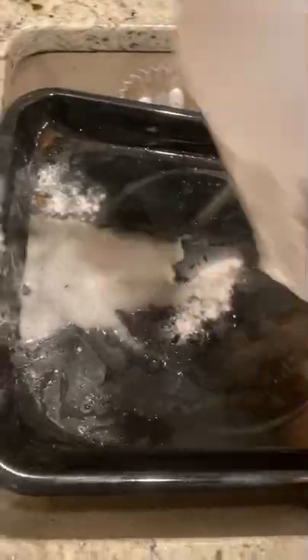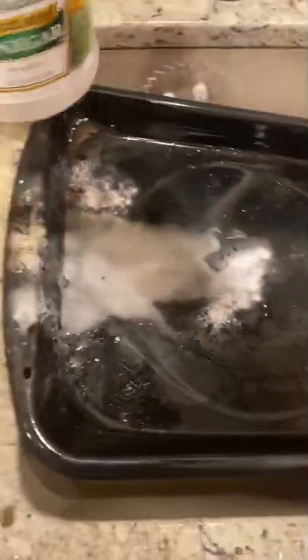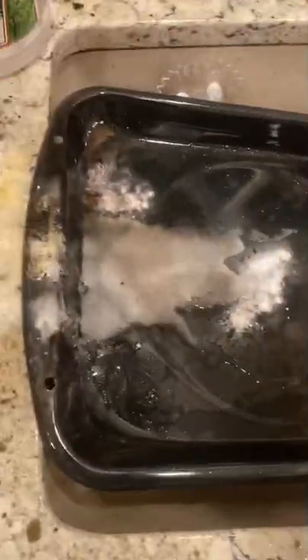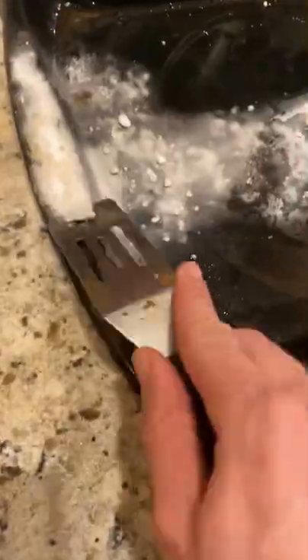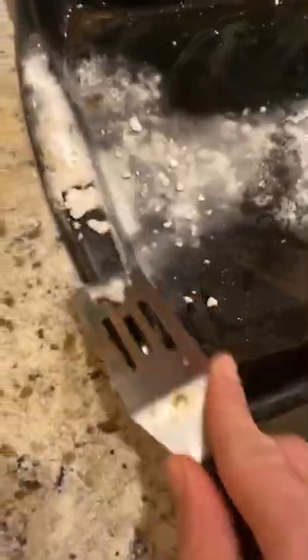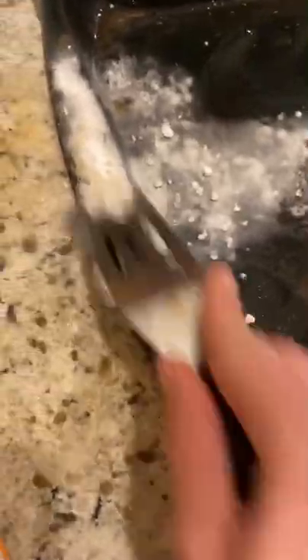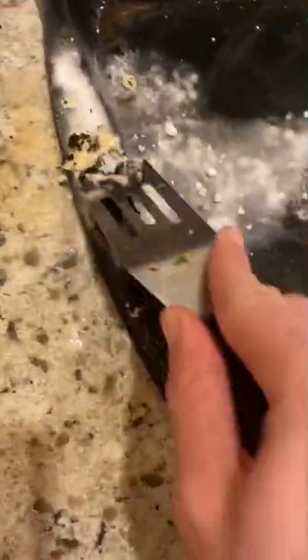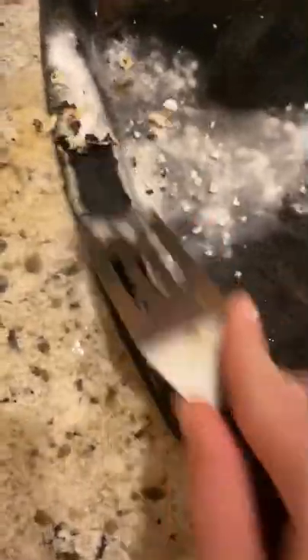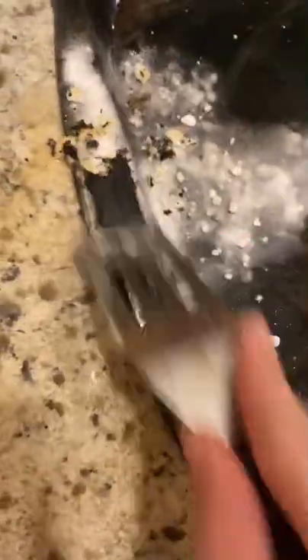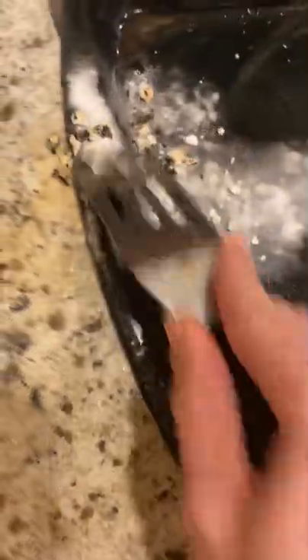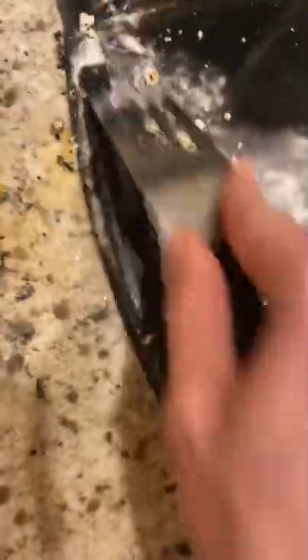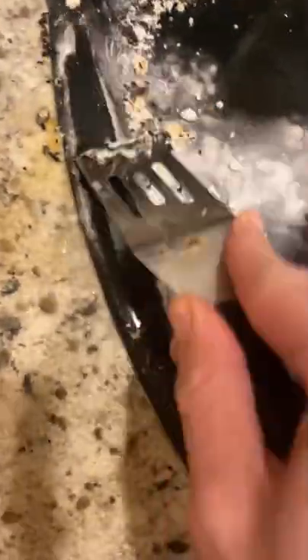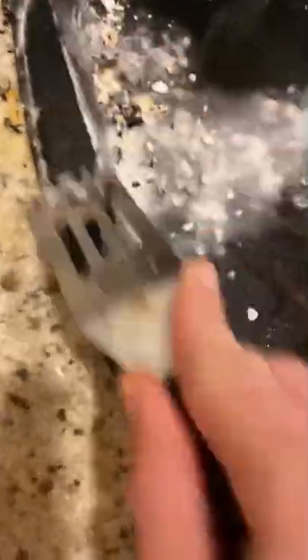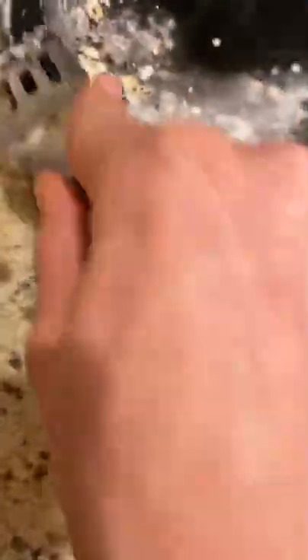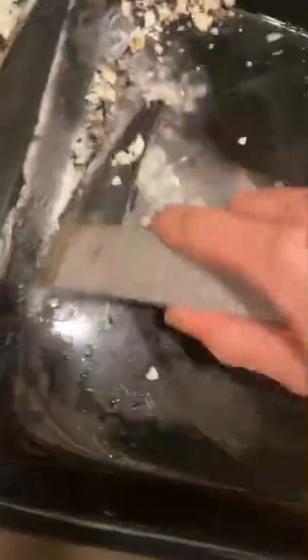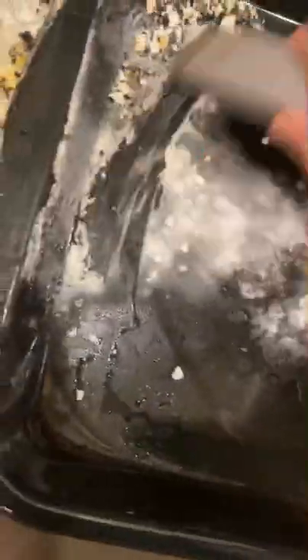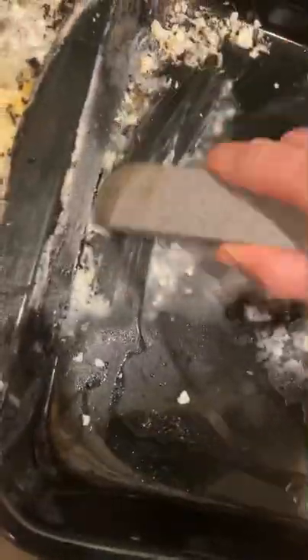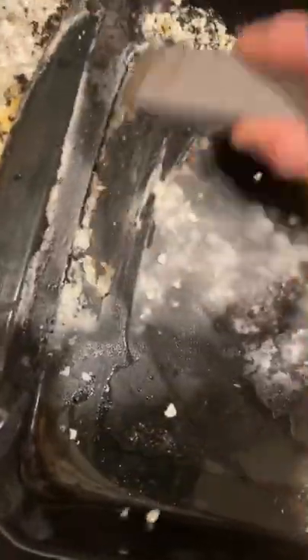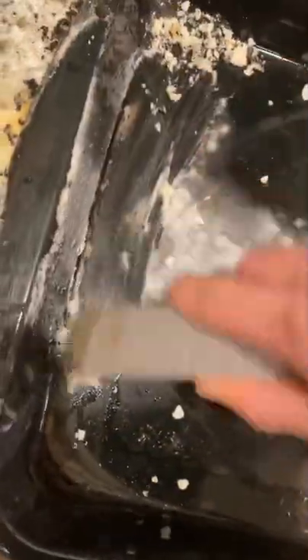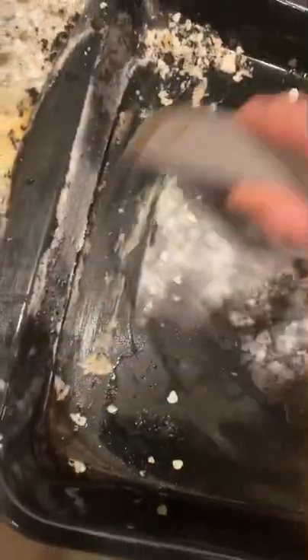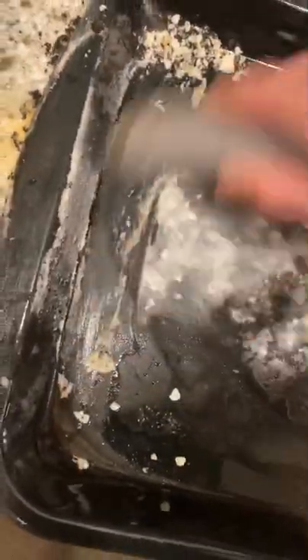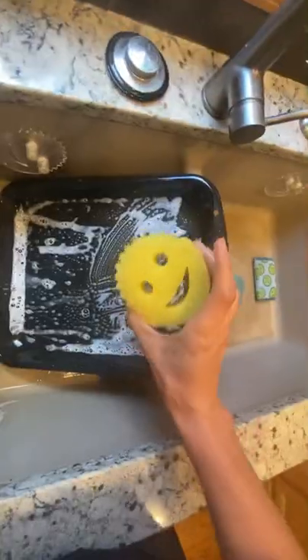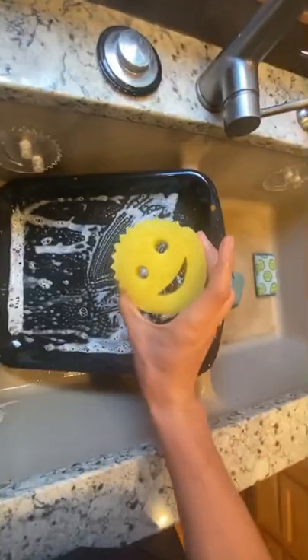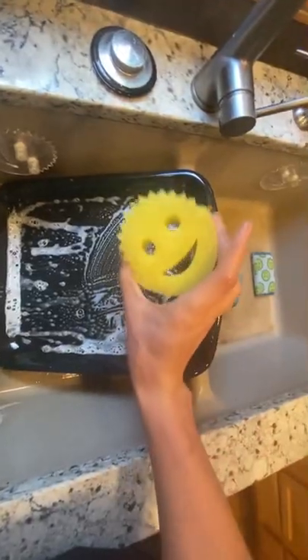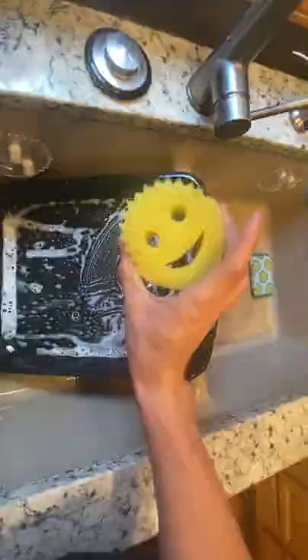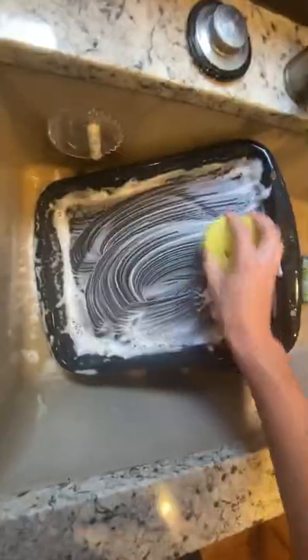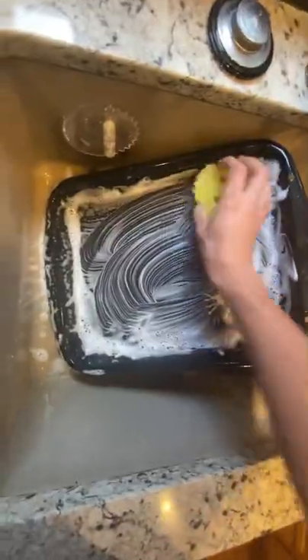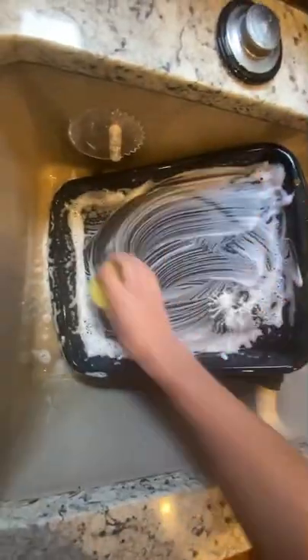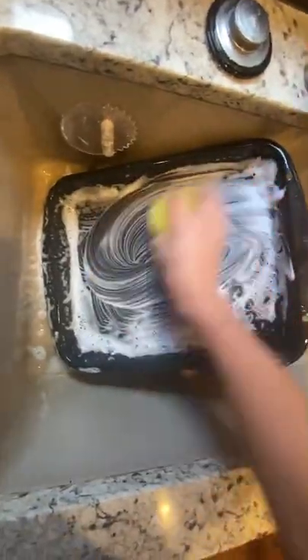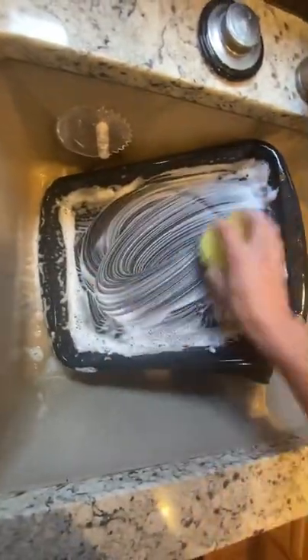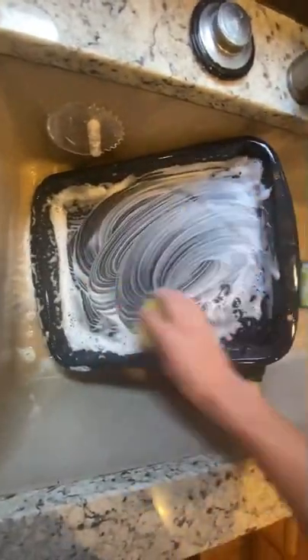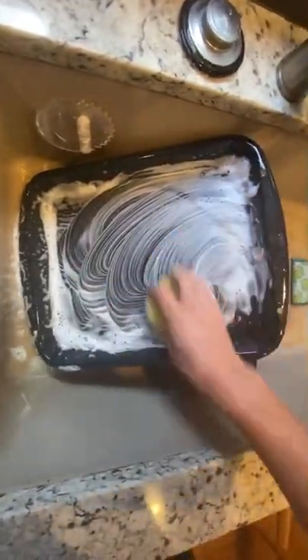It was actually crazy how much easier that stuff came off. And then I did a final wipe down with my Scrub Daddy to get that vinegar out of there.